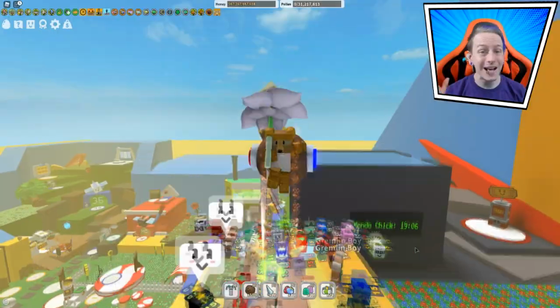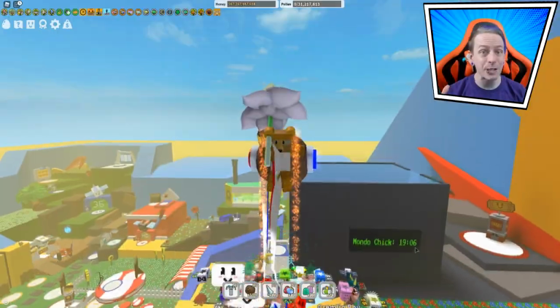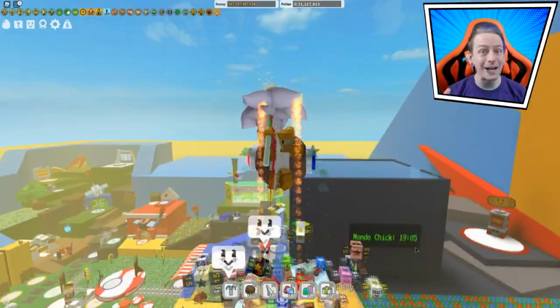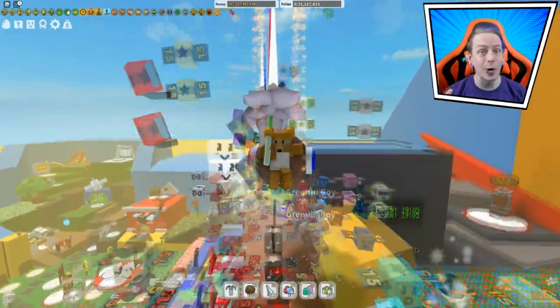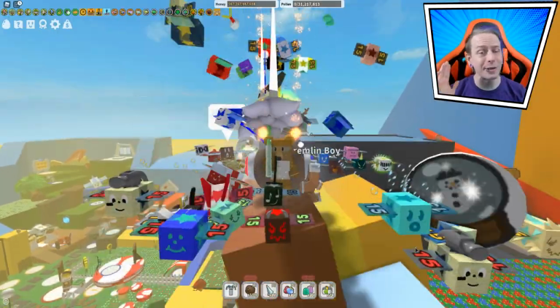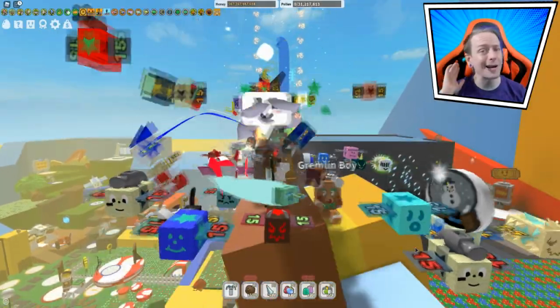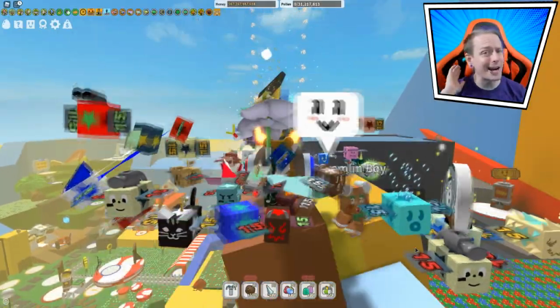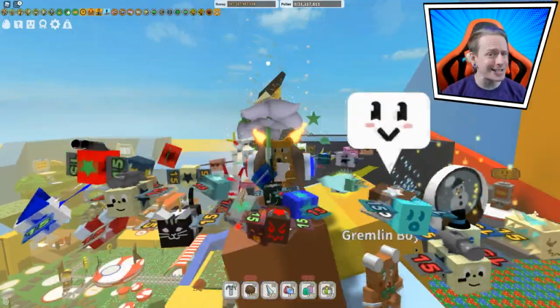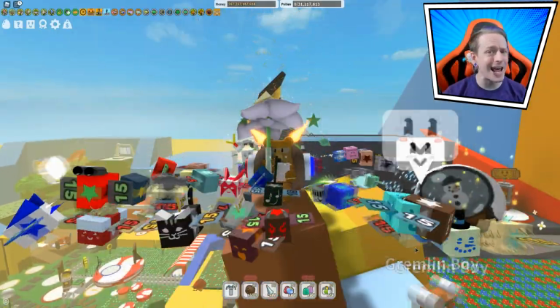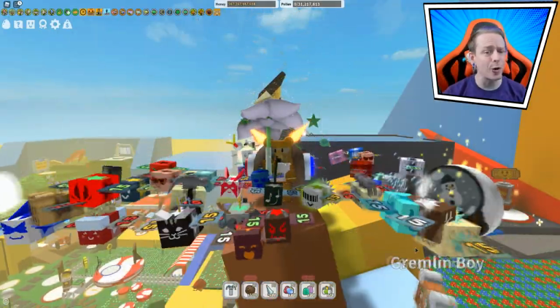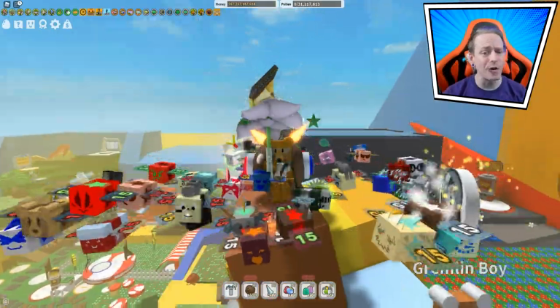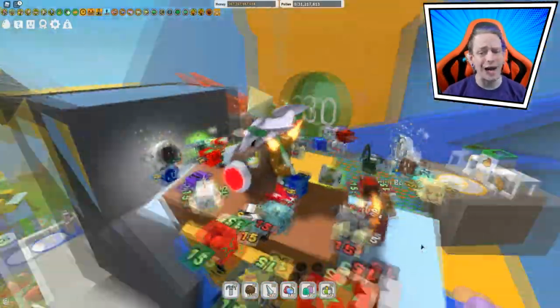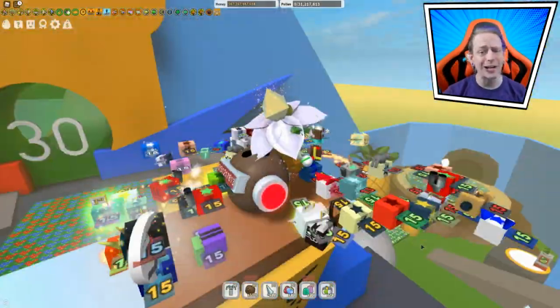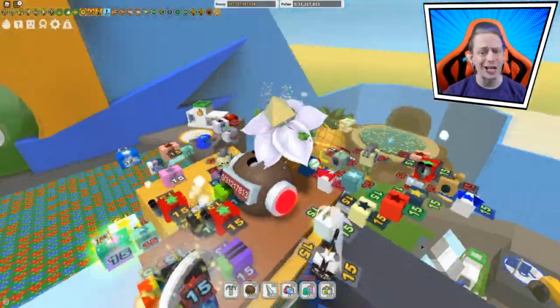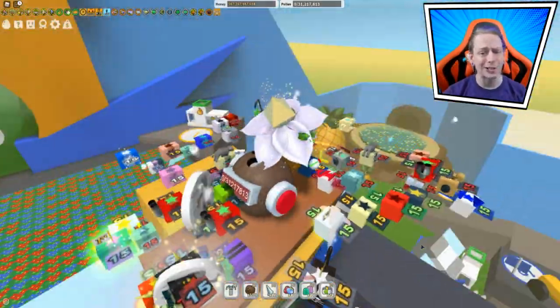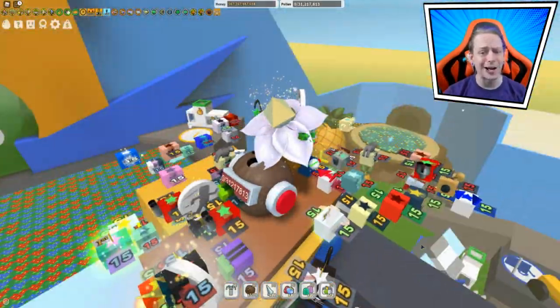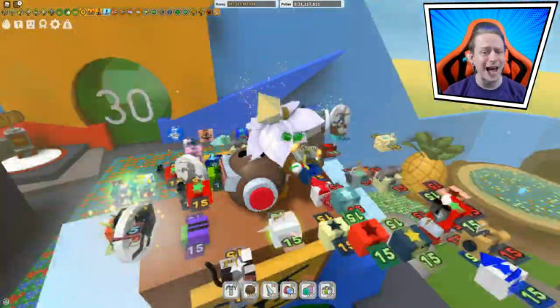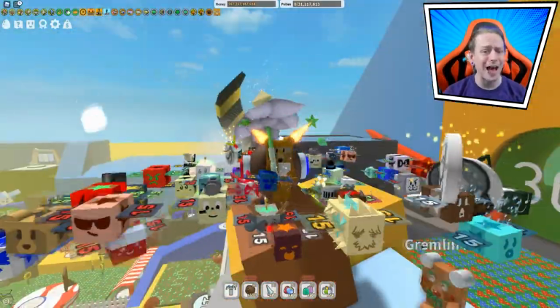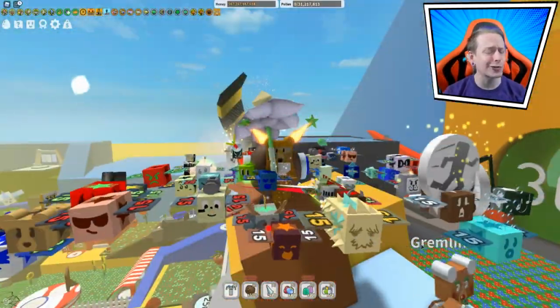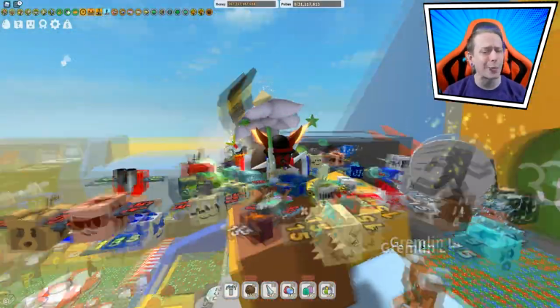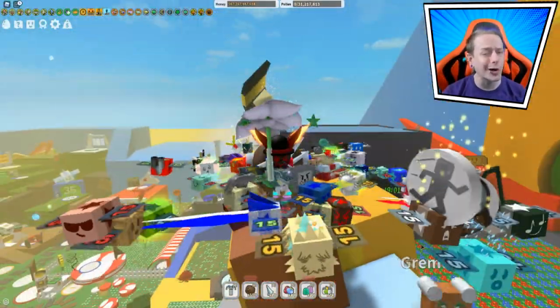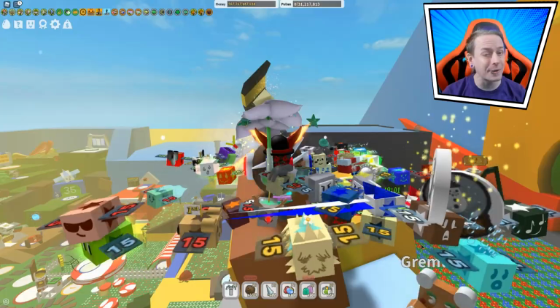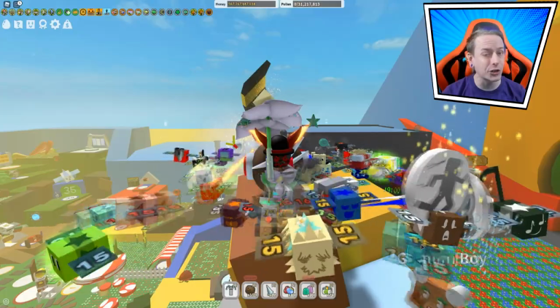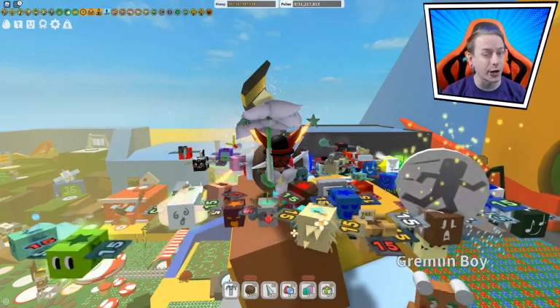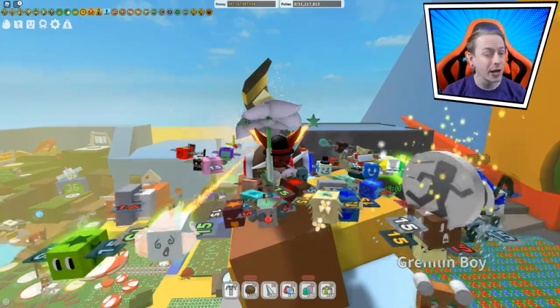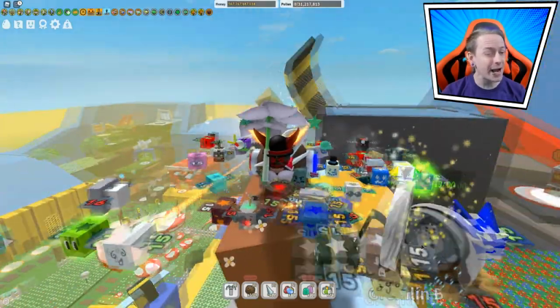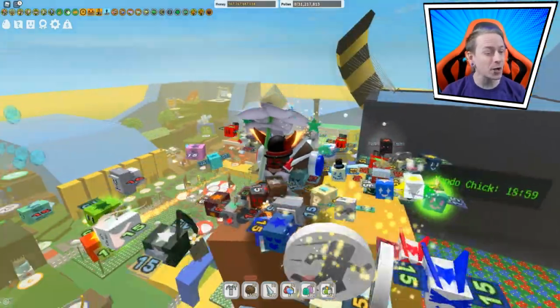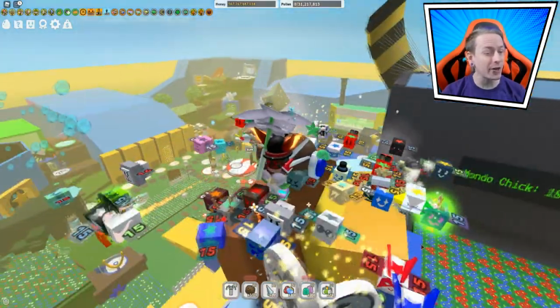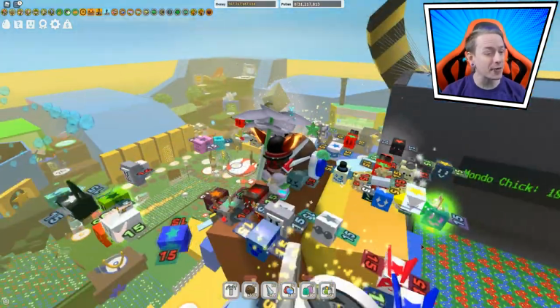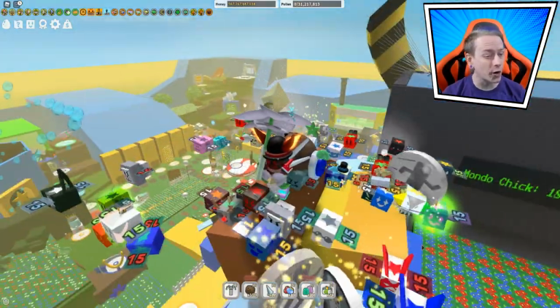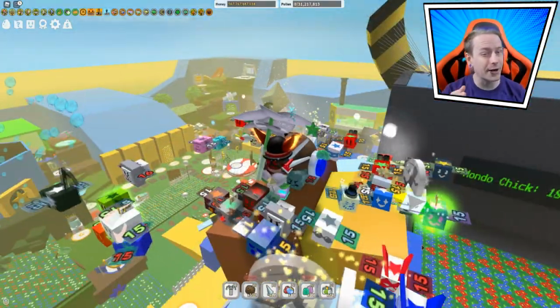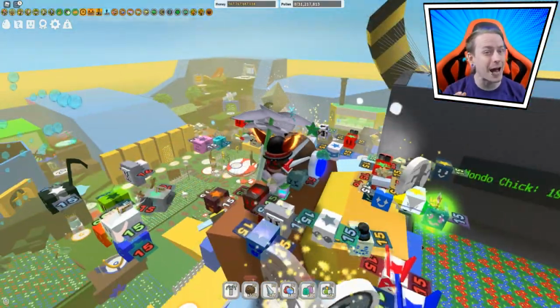This is Bee Swarm Simulator and today we'll be fighting the Stump Snail. That's right, we're going to be destroying him. And also there, the Coconut Crab - he's going down as well.